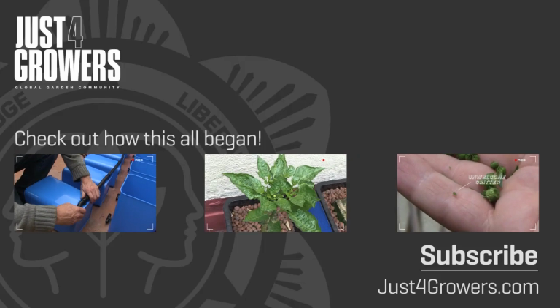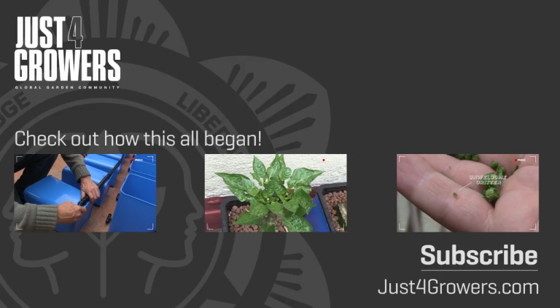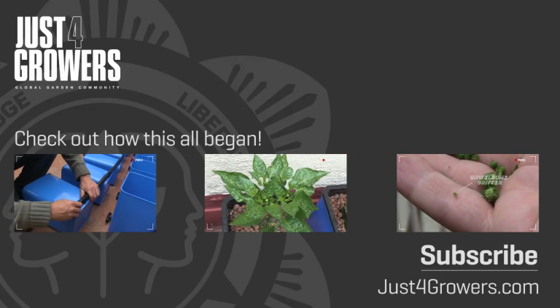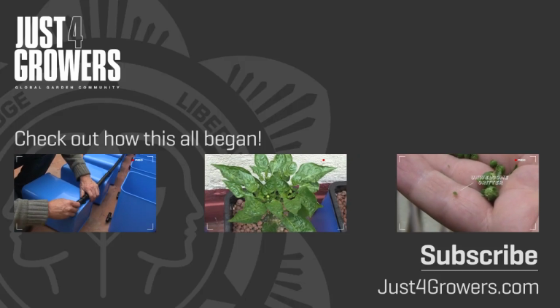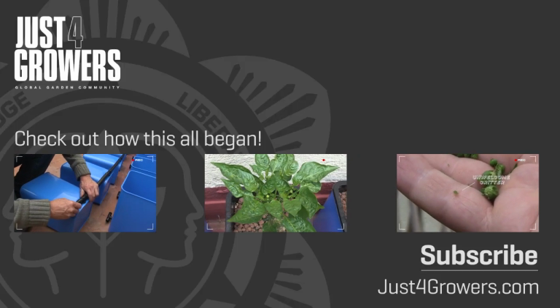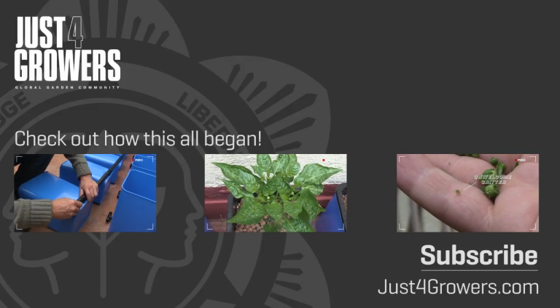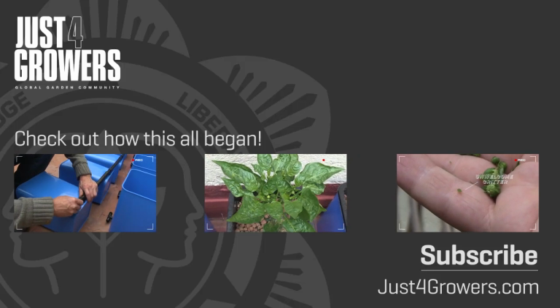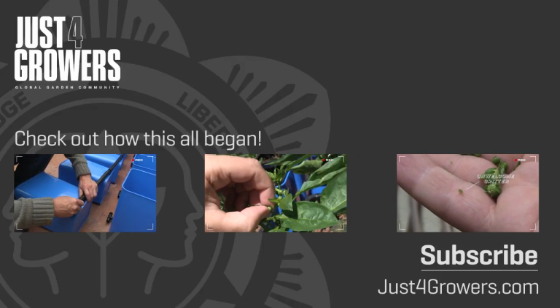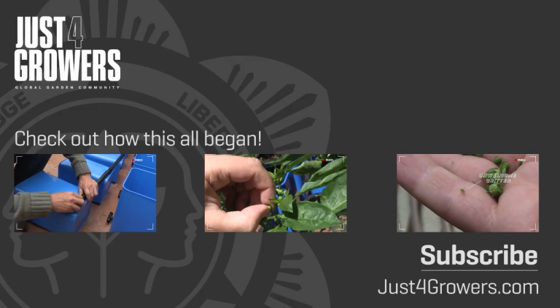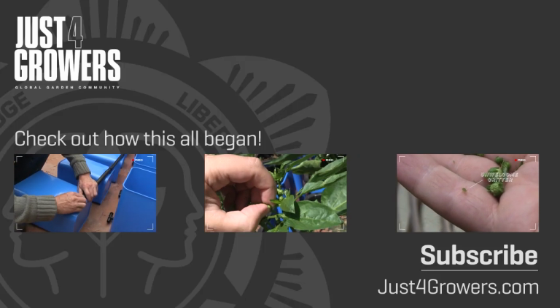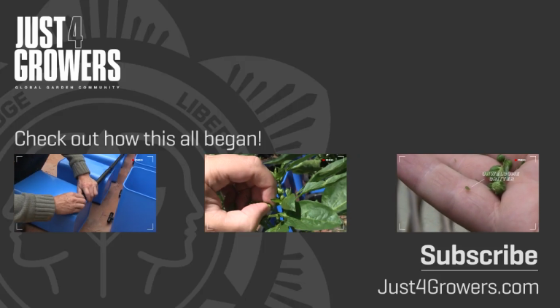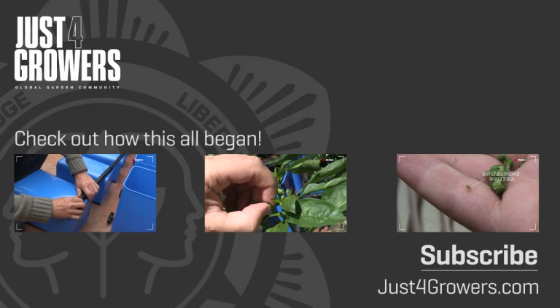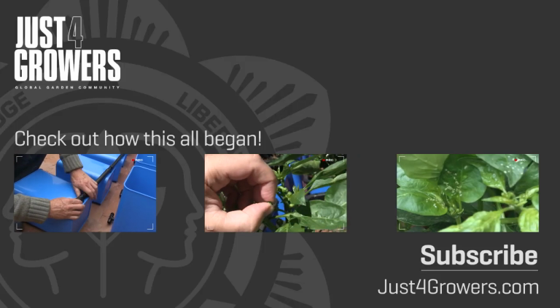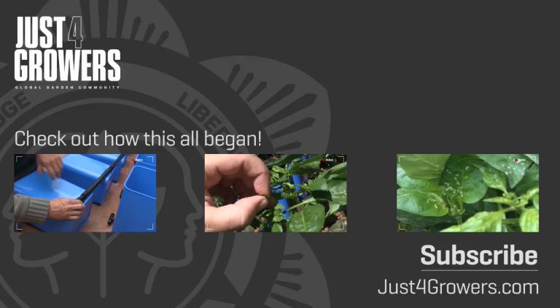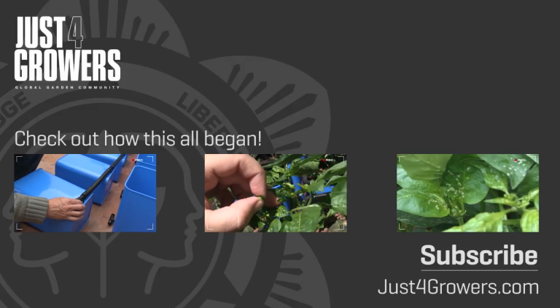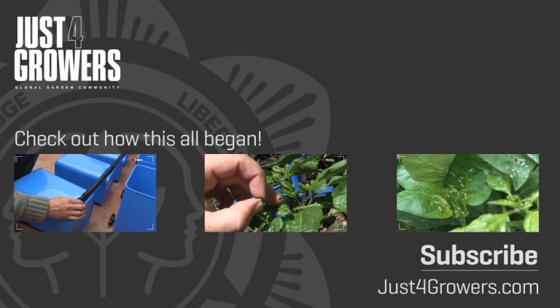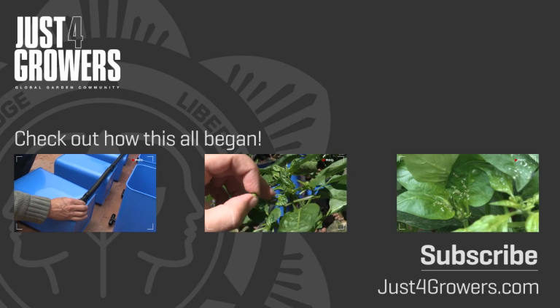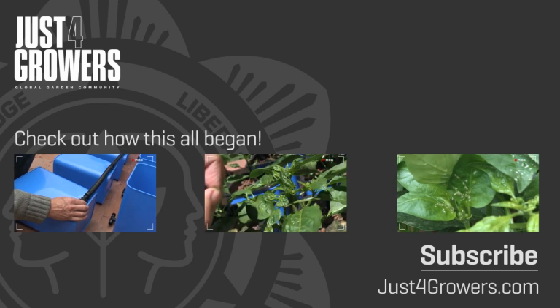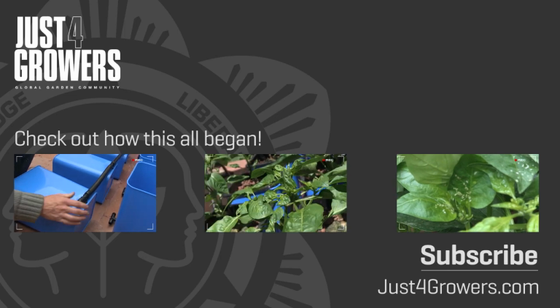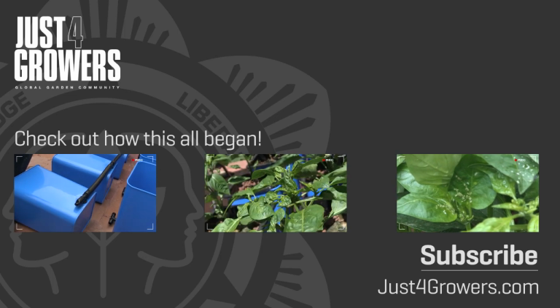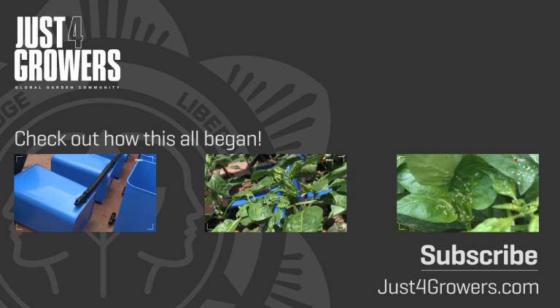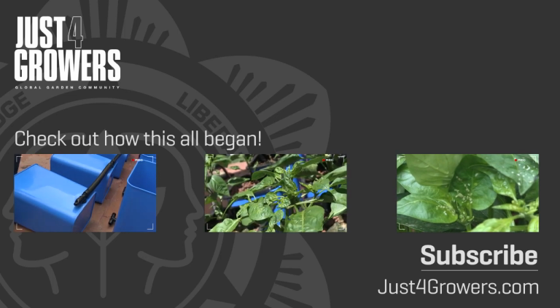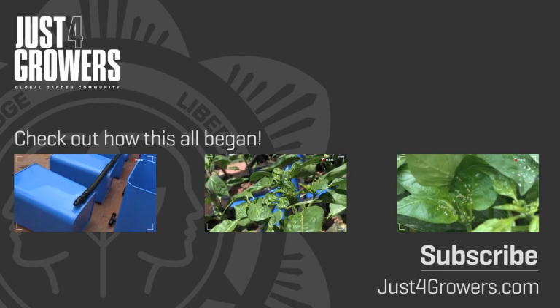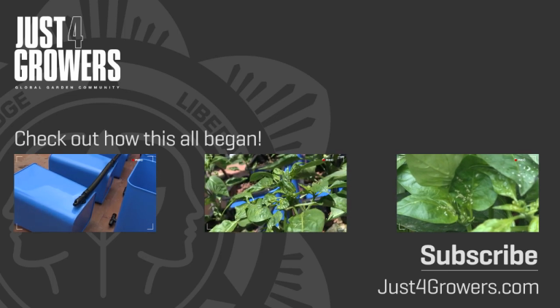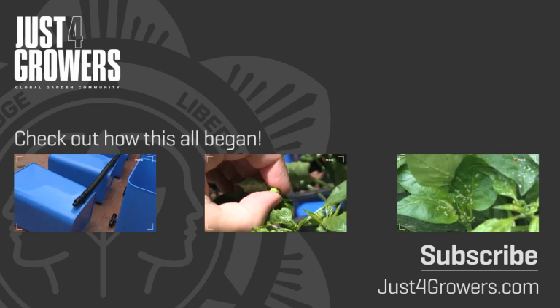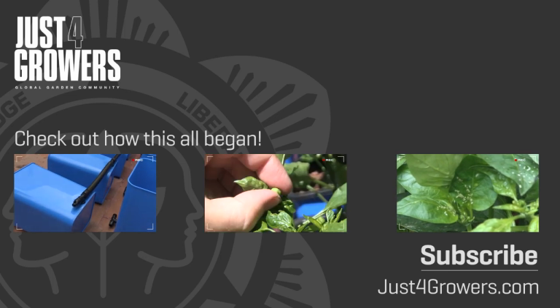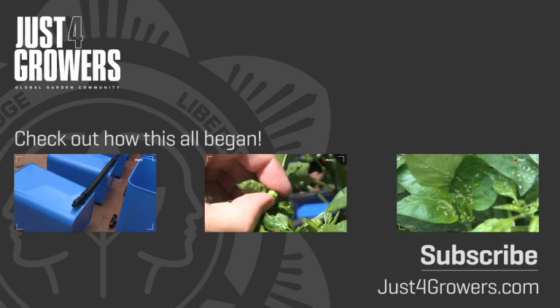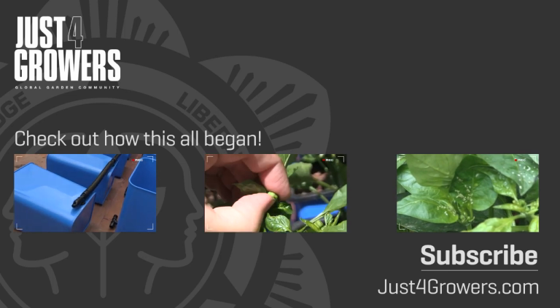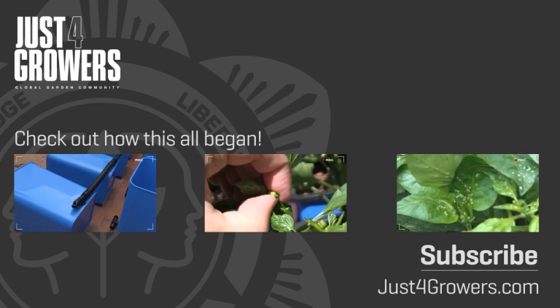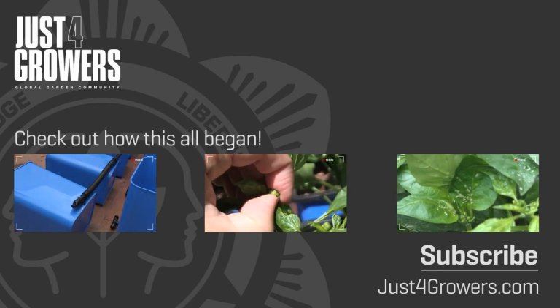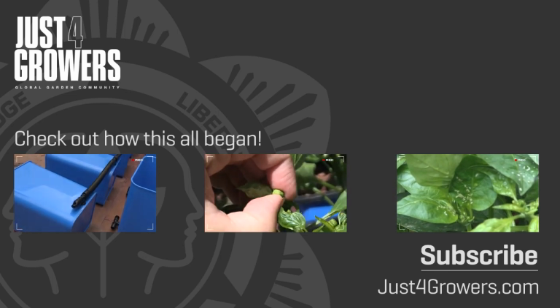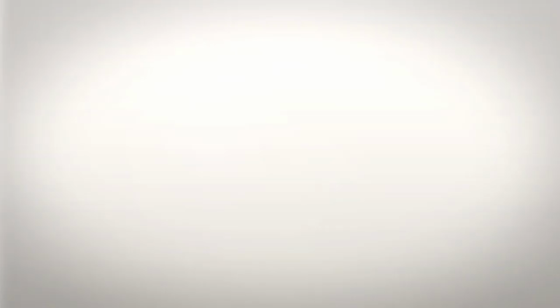Thanks for watching. Don't forget to post any comments and questions. You'll find plenty more videos and articles at JustForGrowers.com.